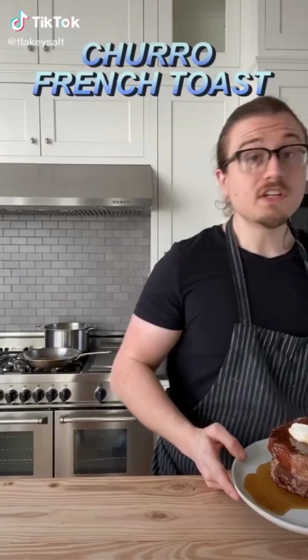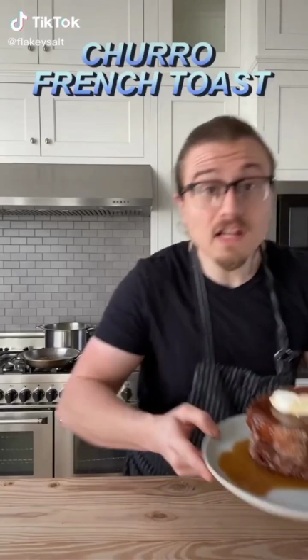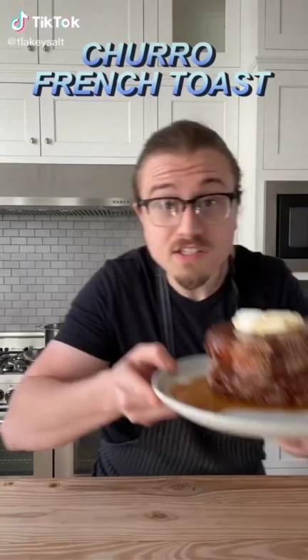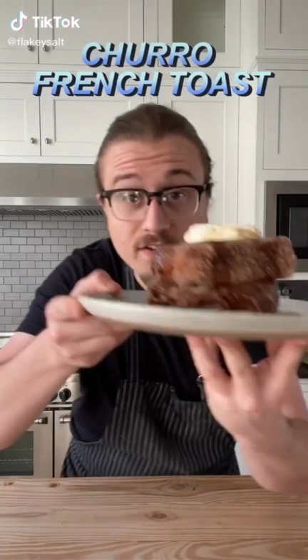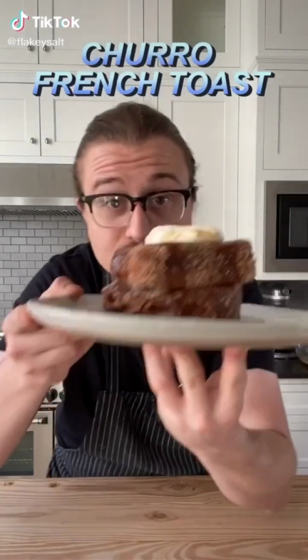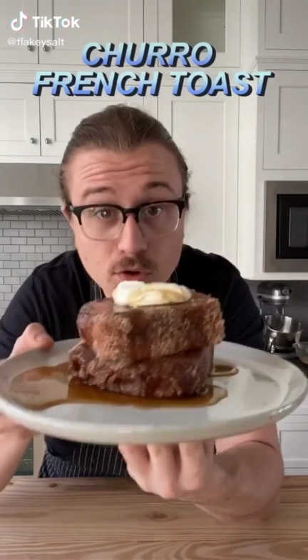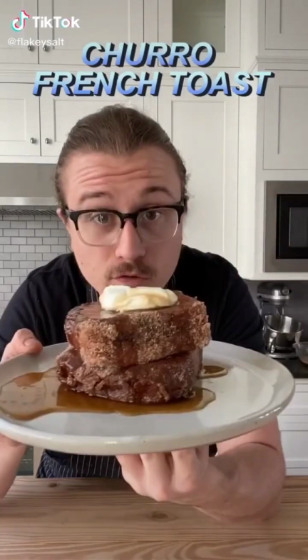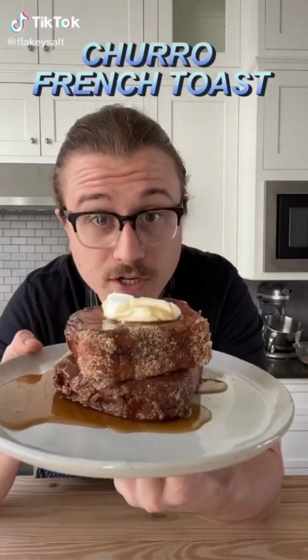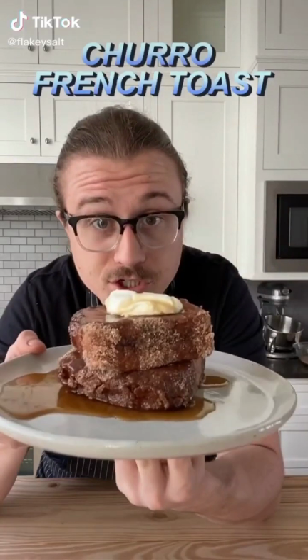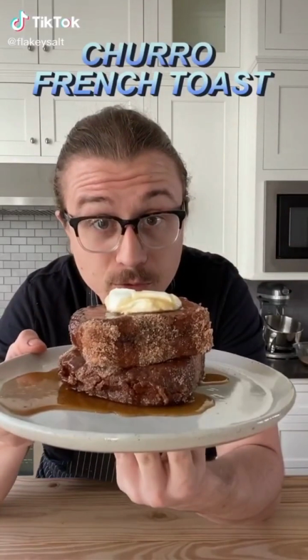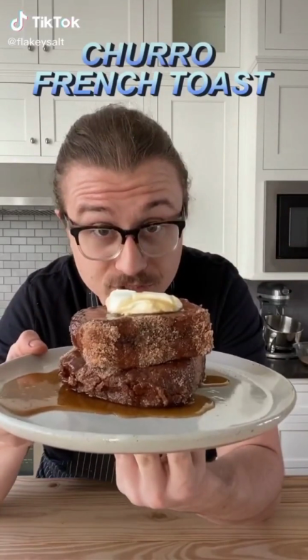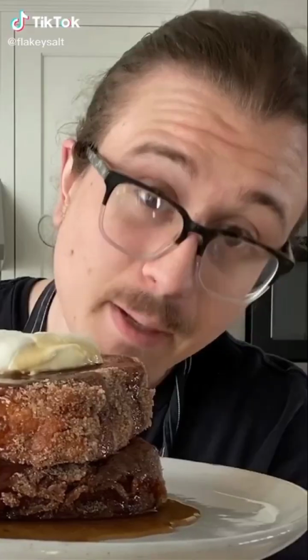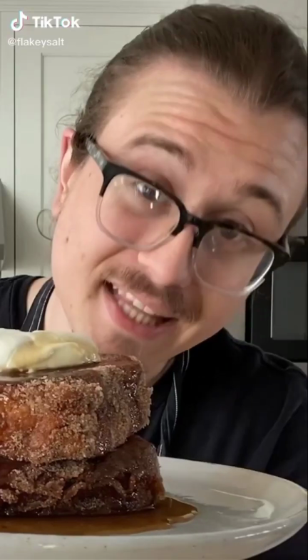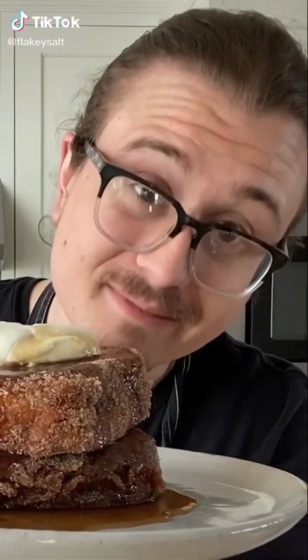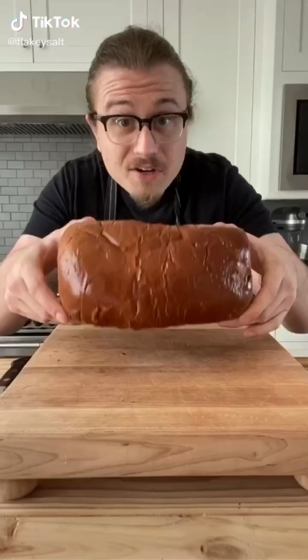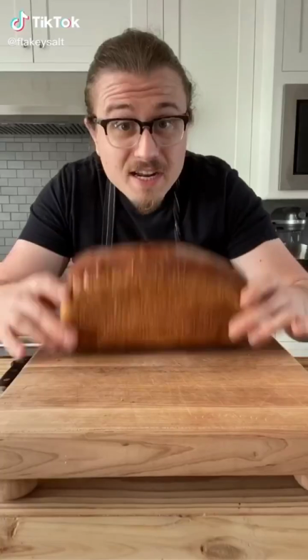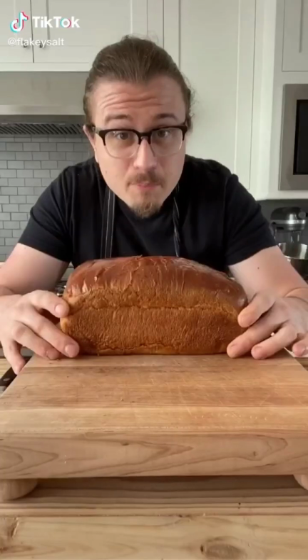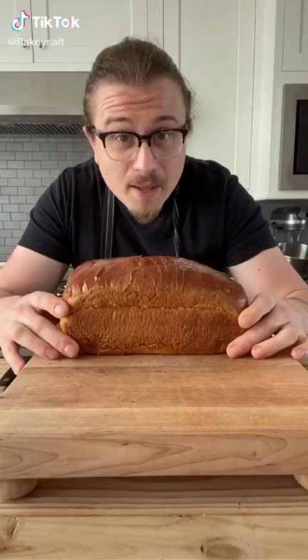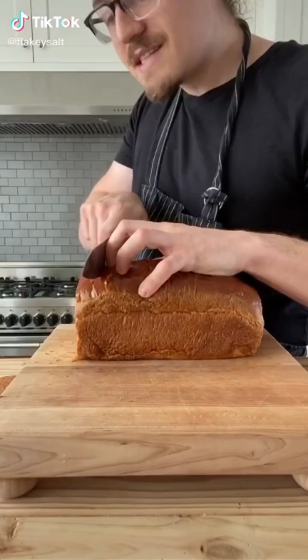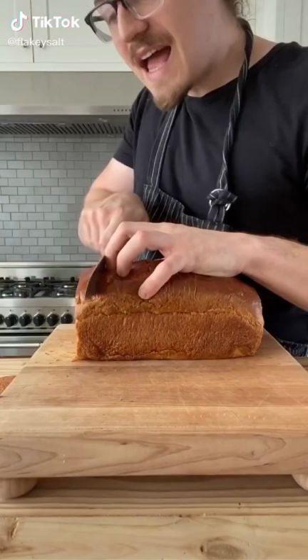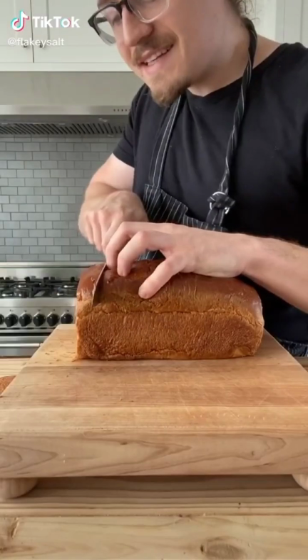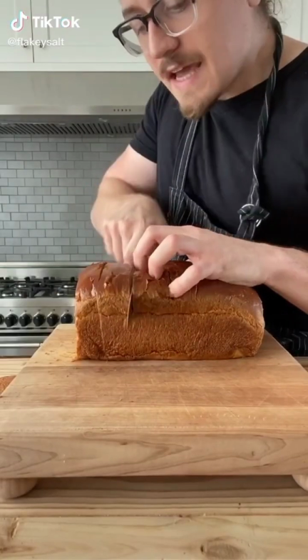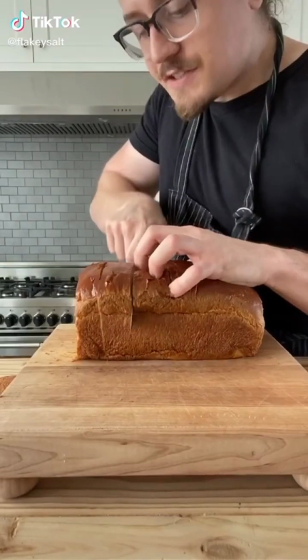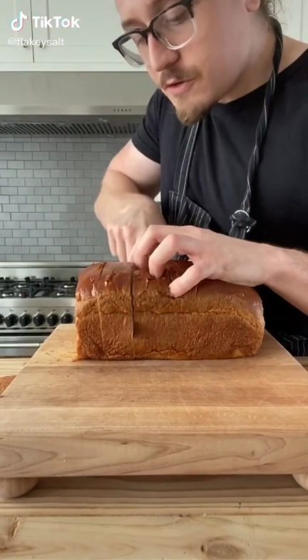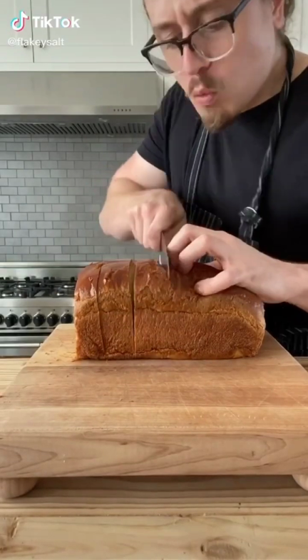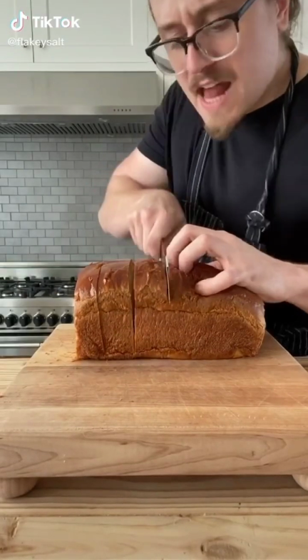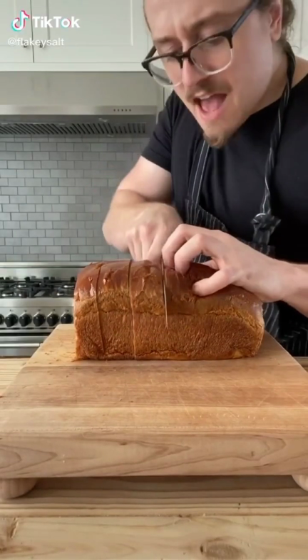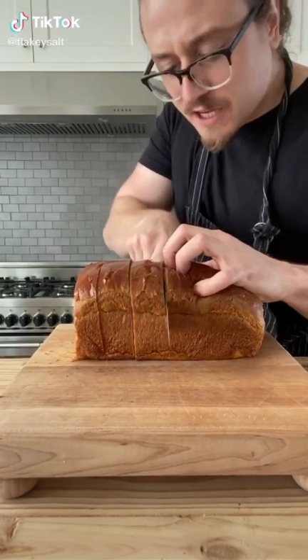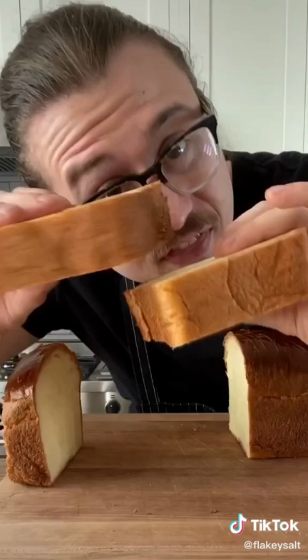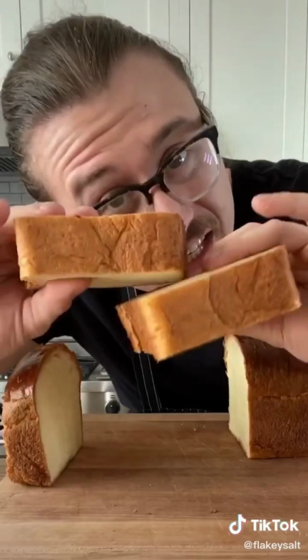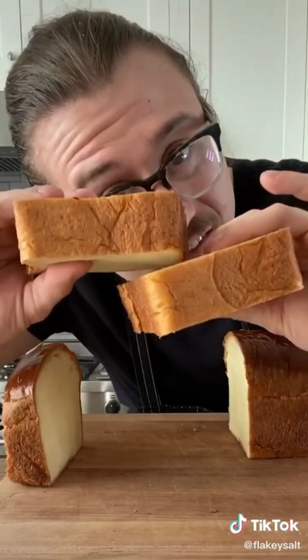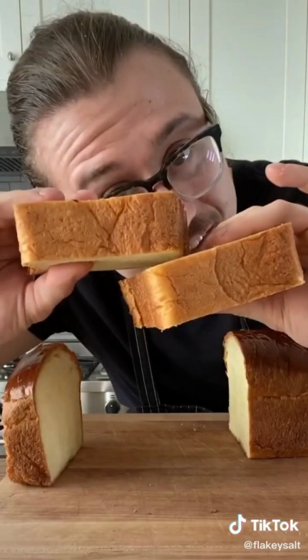Nutella stuffed churro french toast. You're gonna need bread. Slice into one and a half inch thick slices.